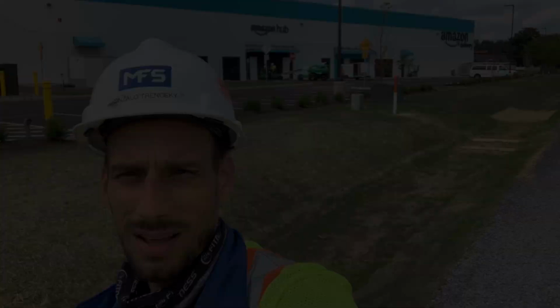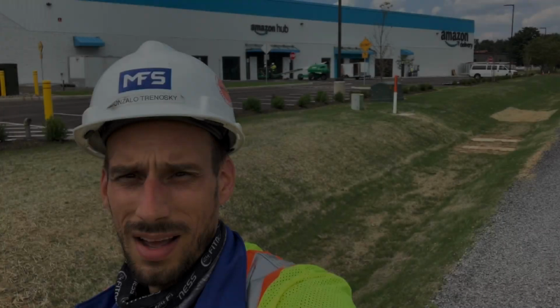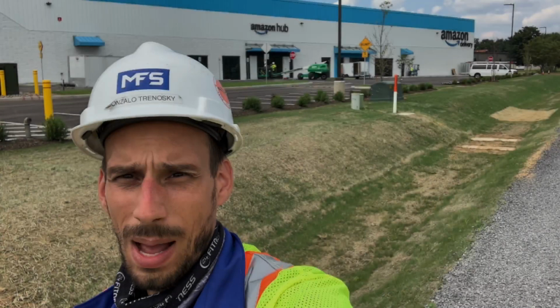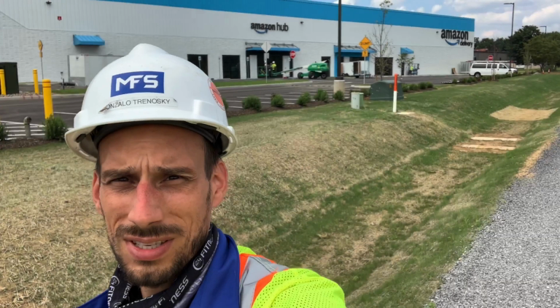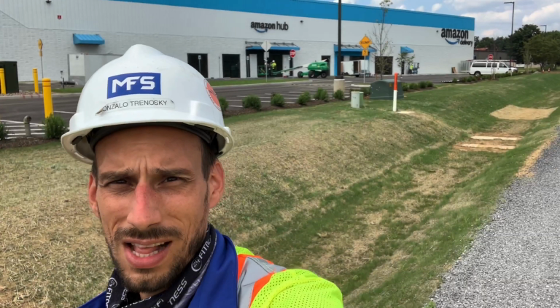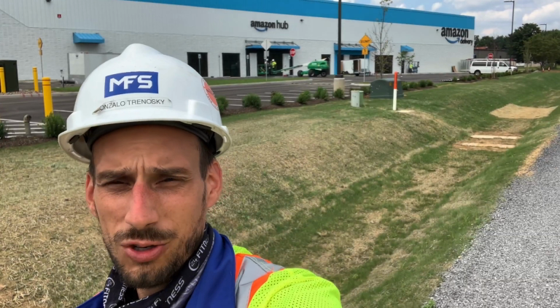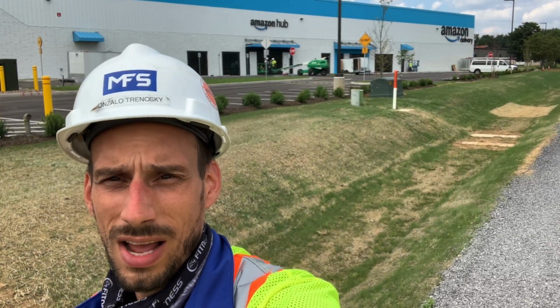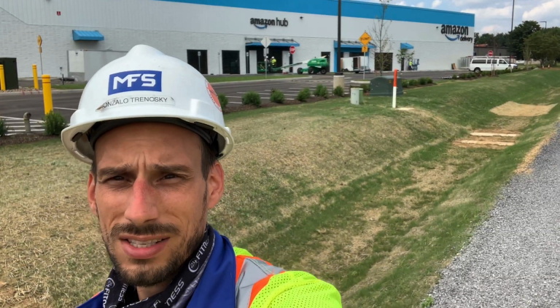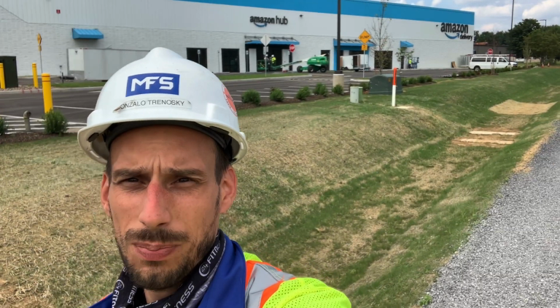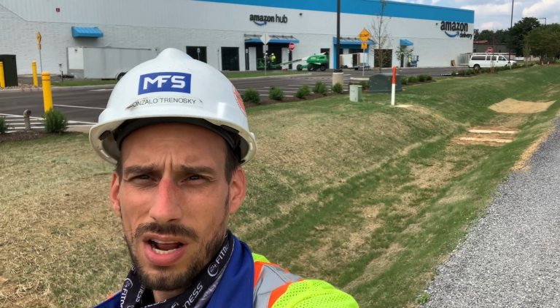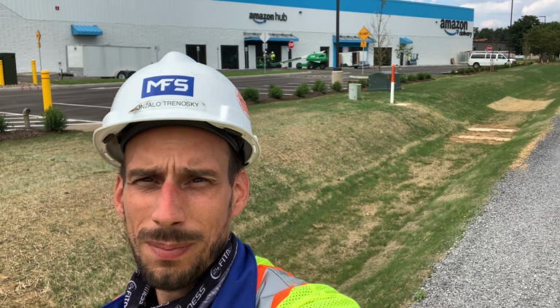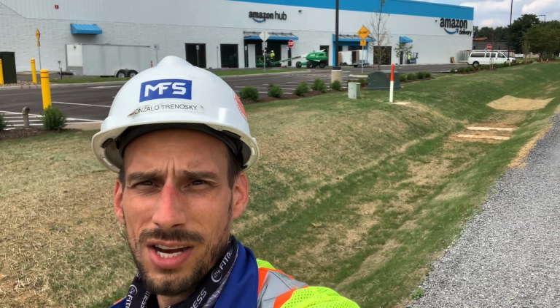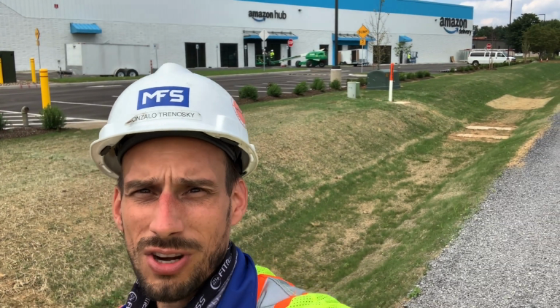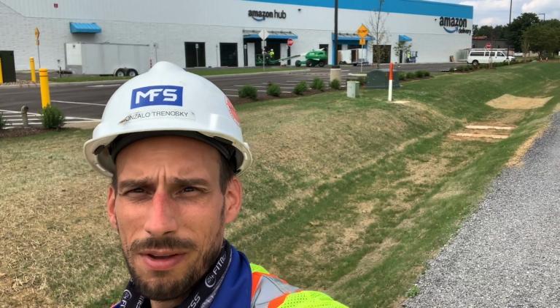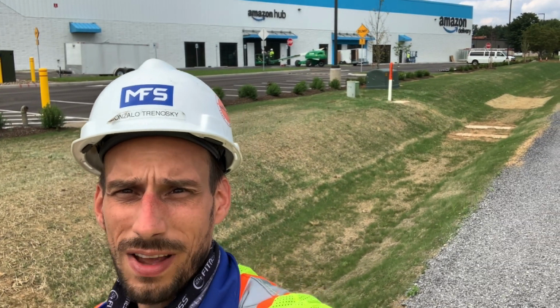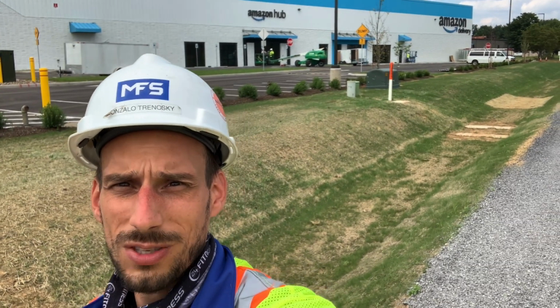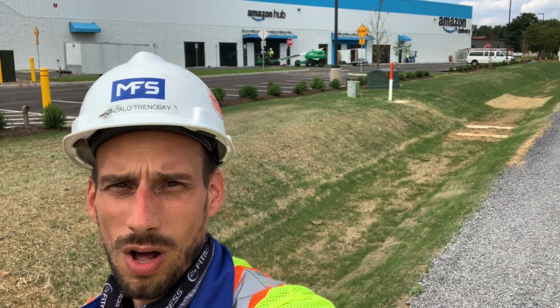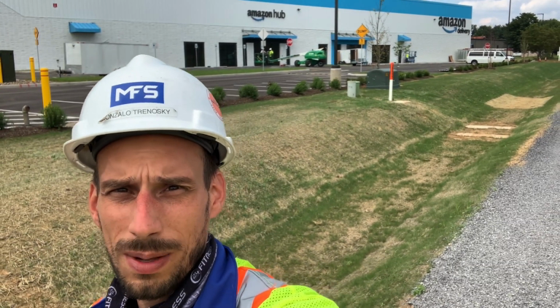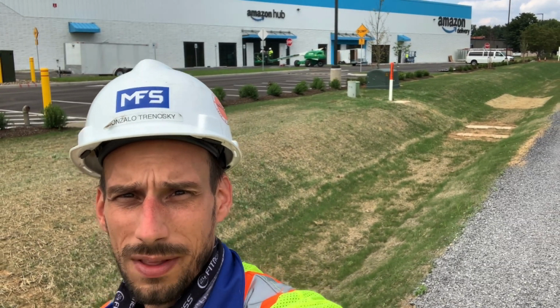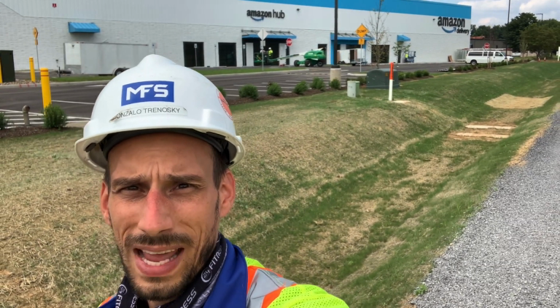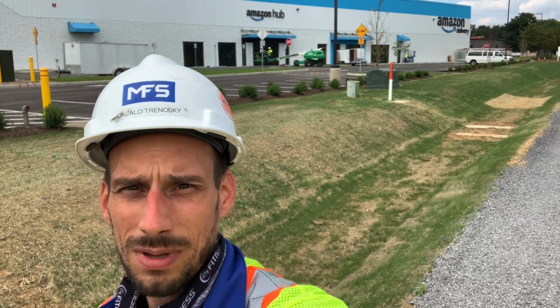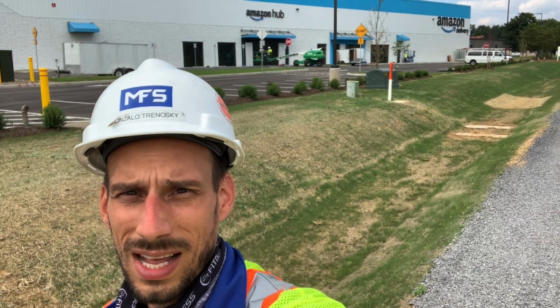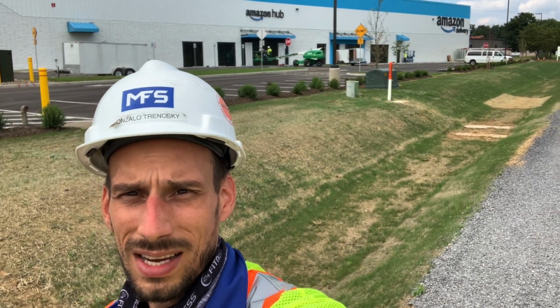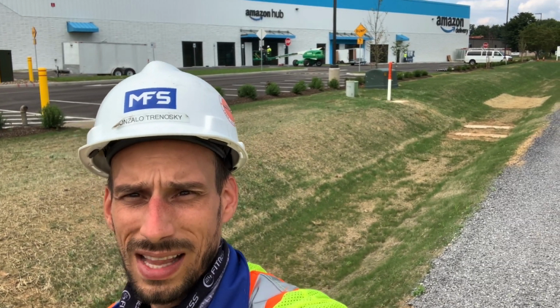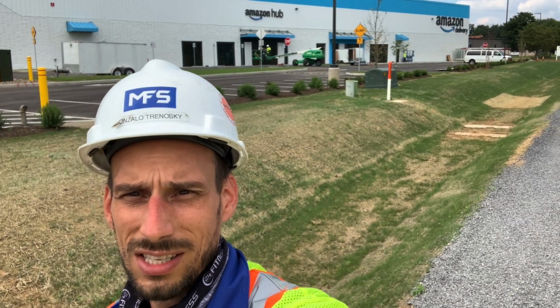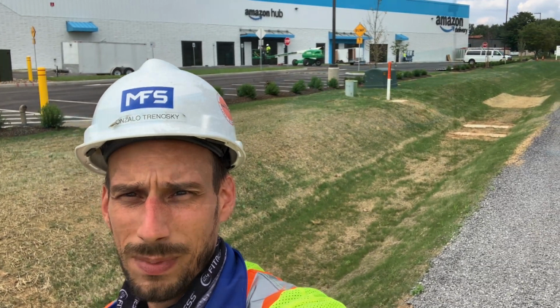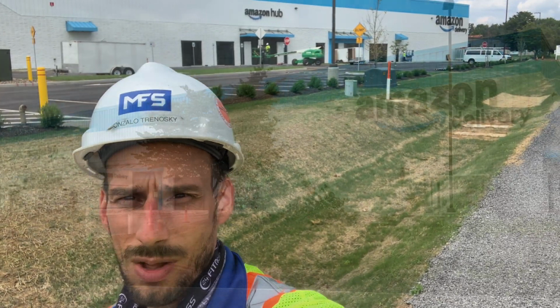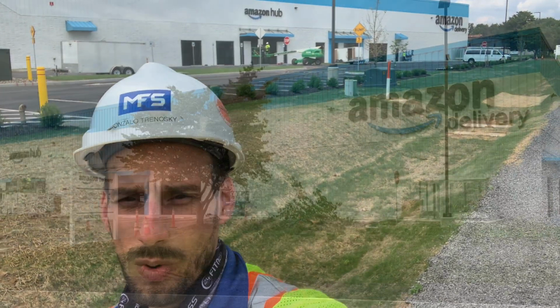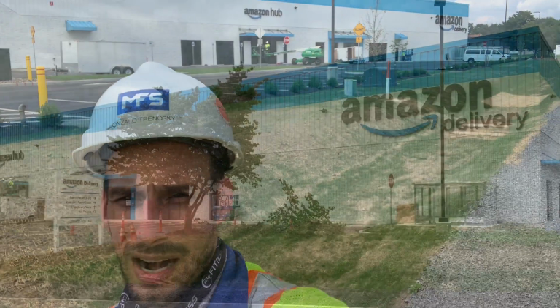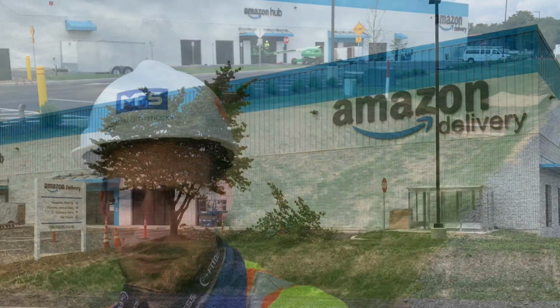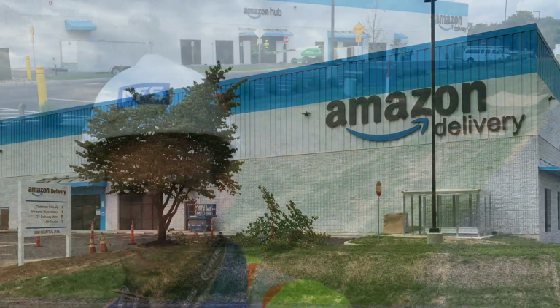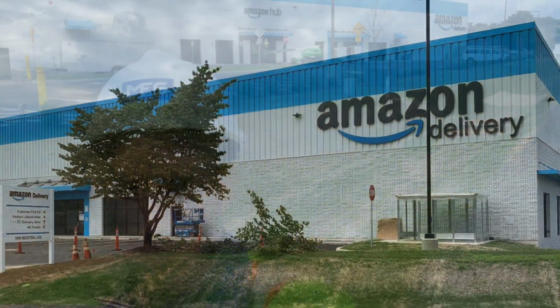I'm Gonzalo Tronofsky, Project Manager, MFS. Welcome to the Amazon Last Mile Warehouse Facility.